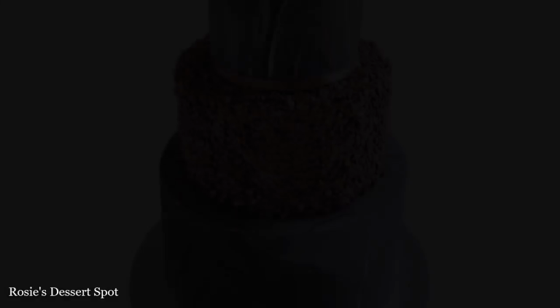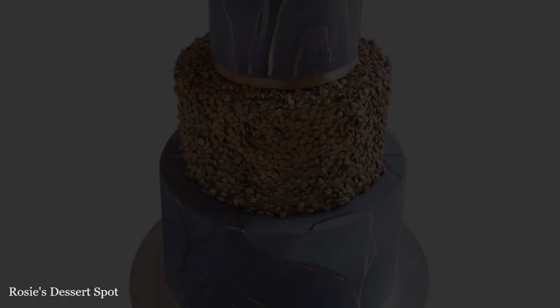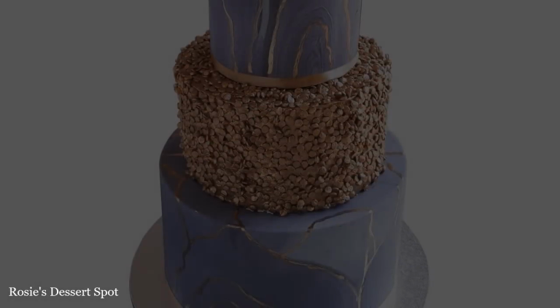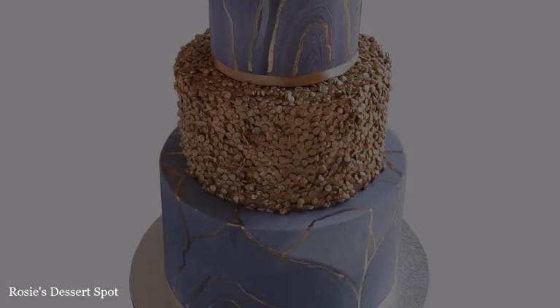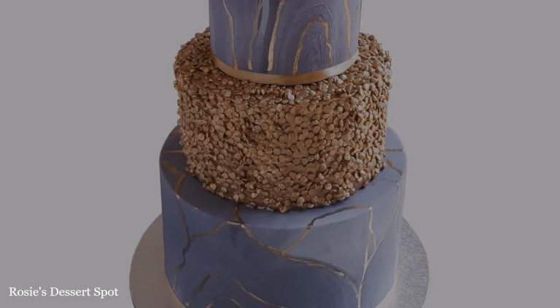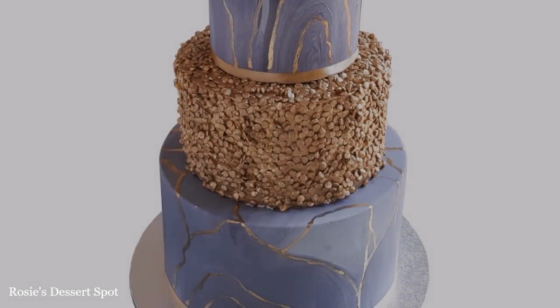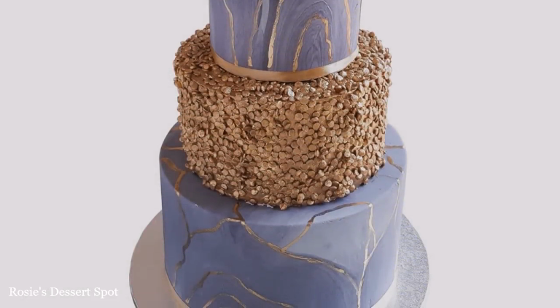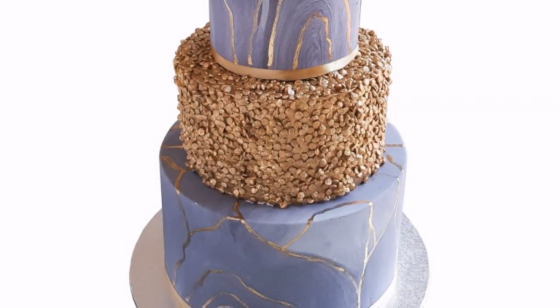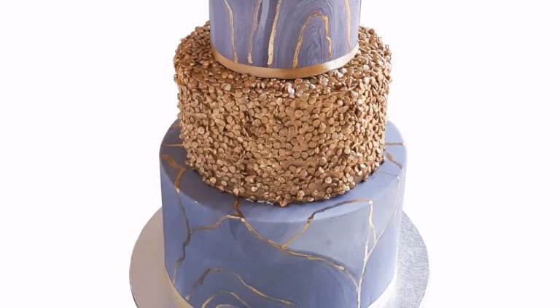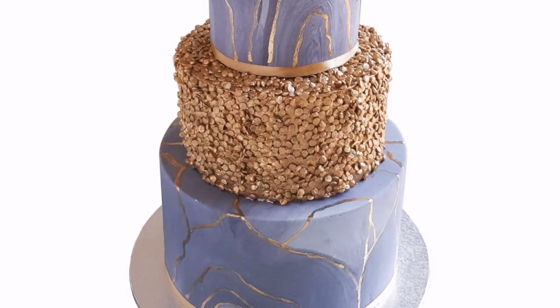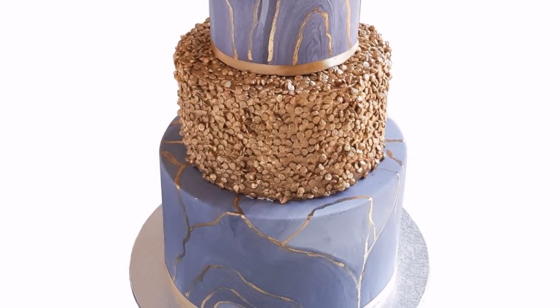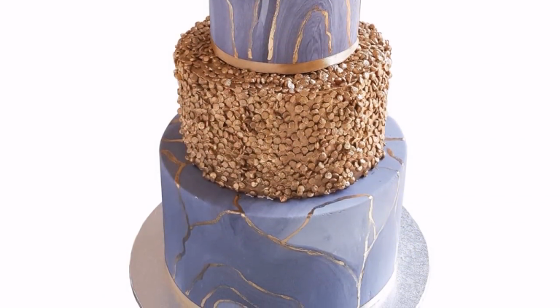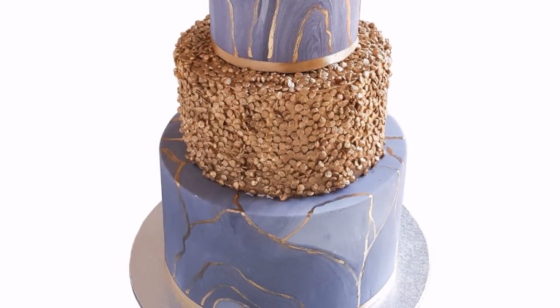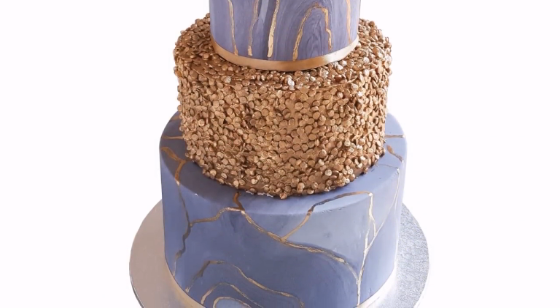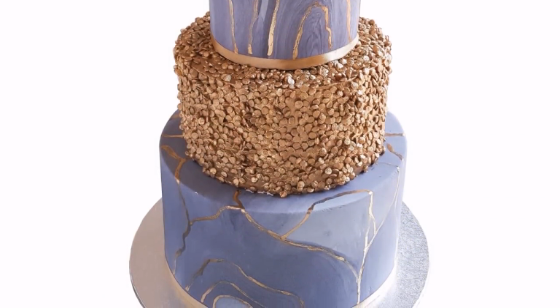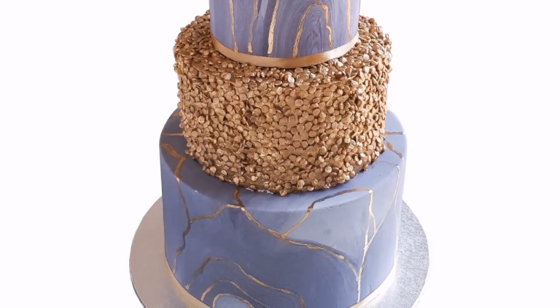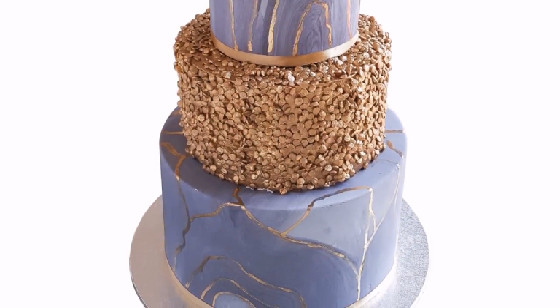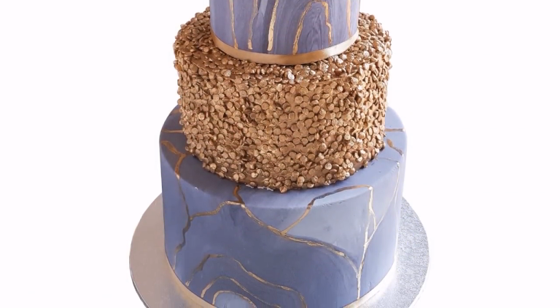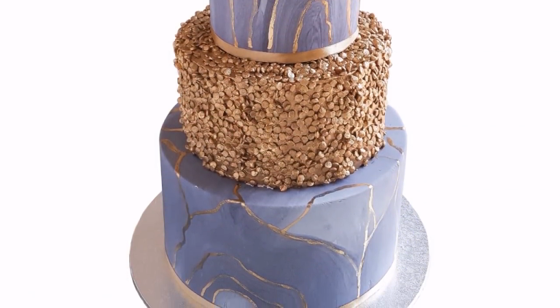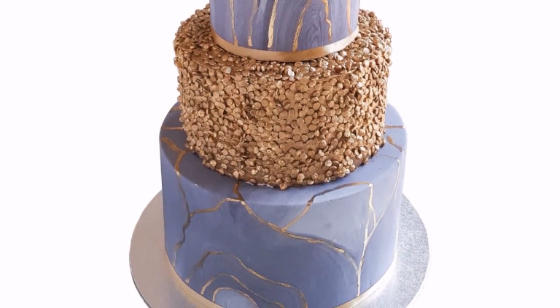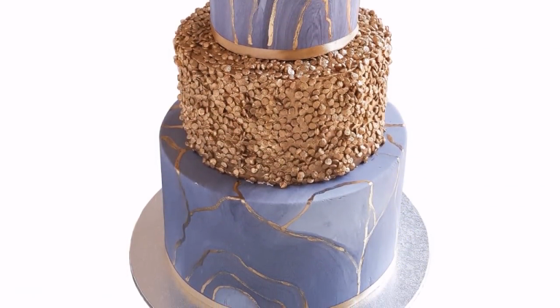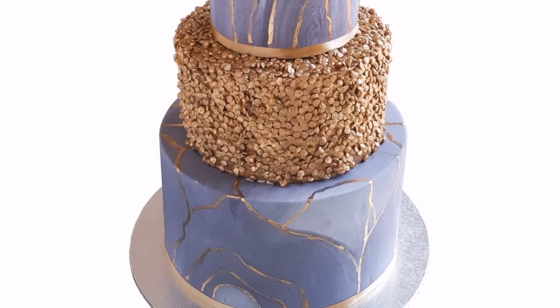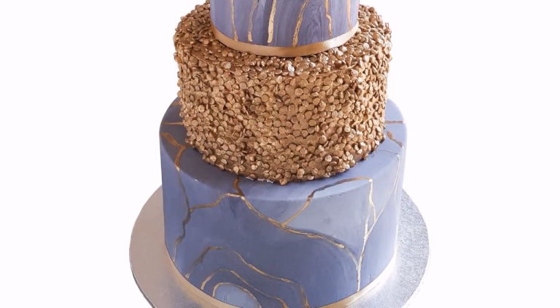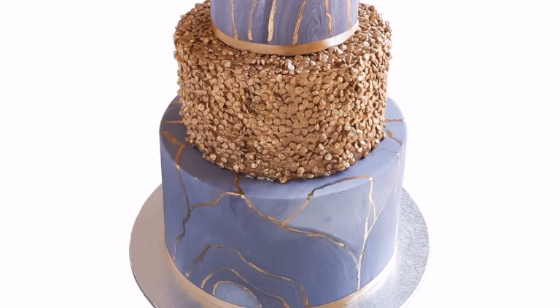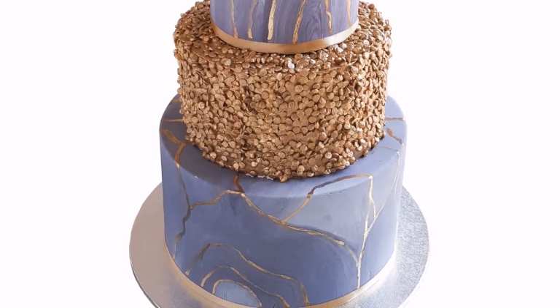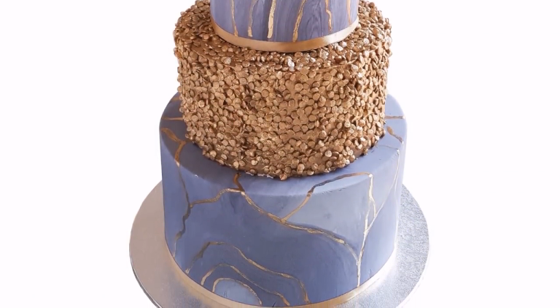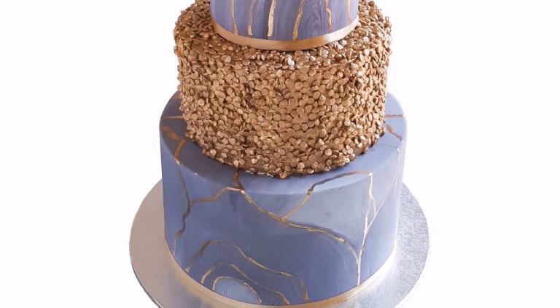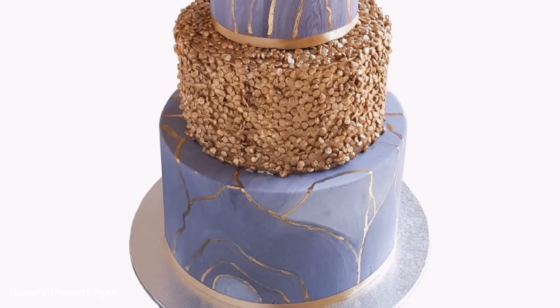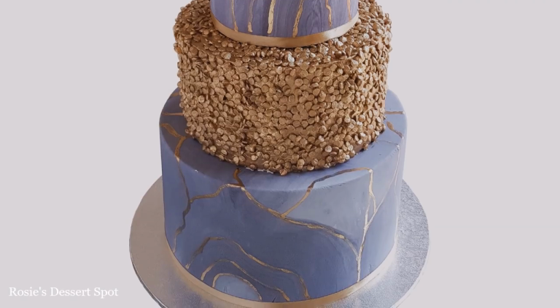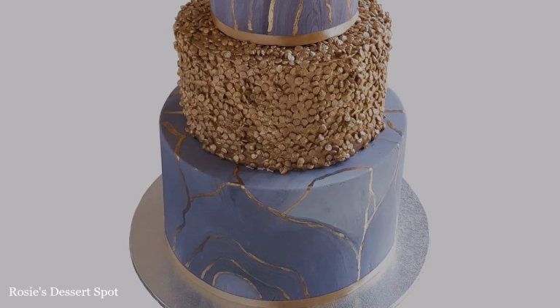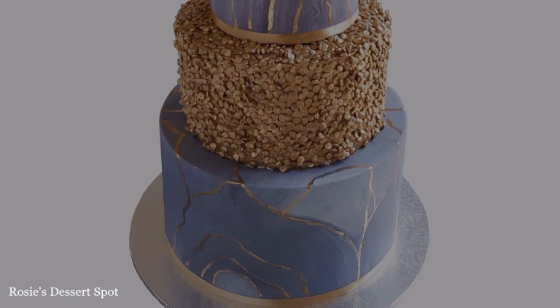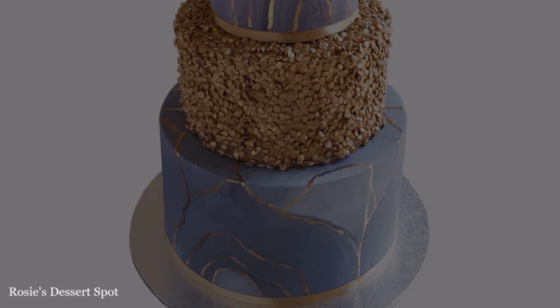Hey guys, welcome to Rosie's Desert Spot. In this tutorial I'll be demonstrating how to create this confetti and marbled wedding cake.